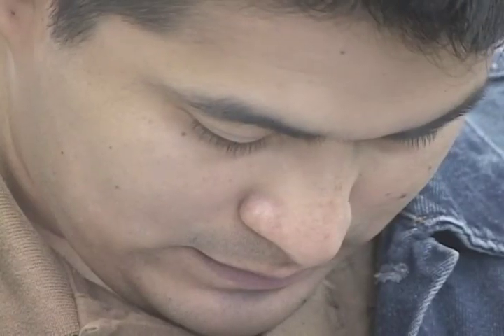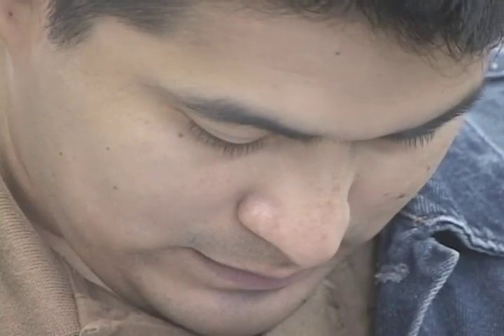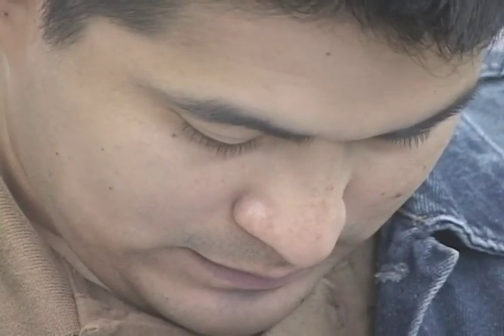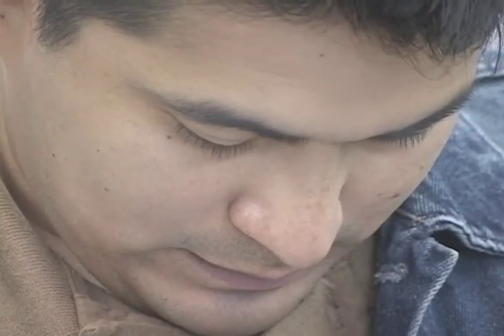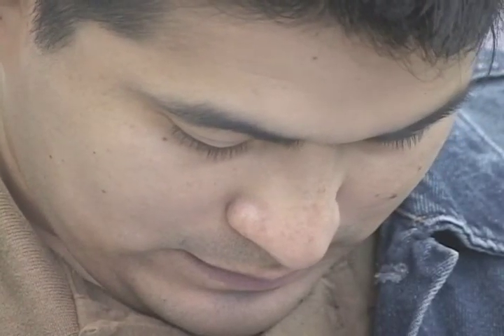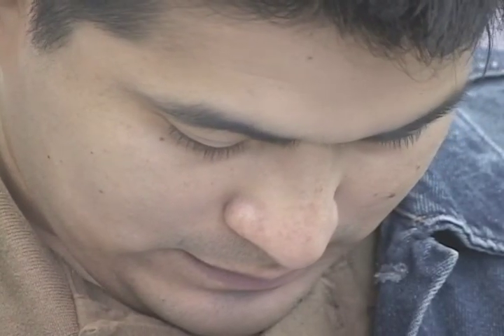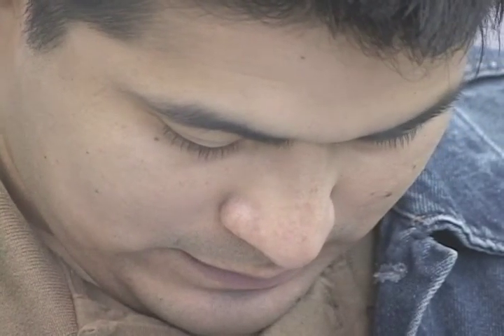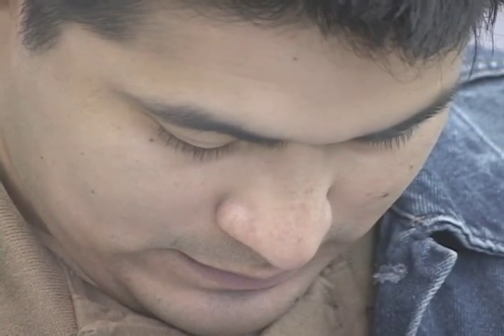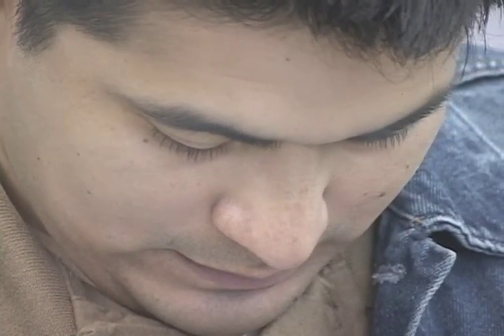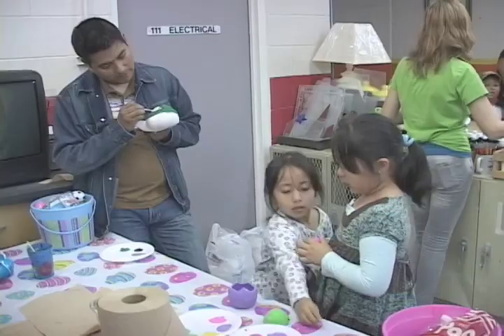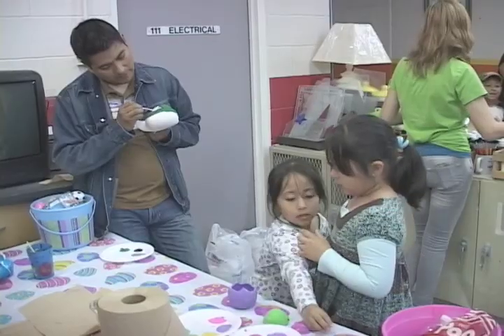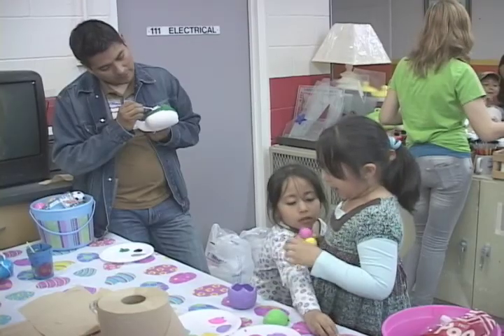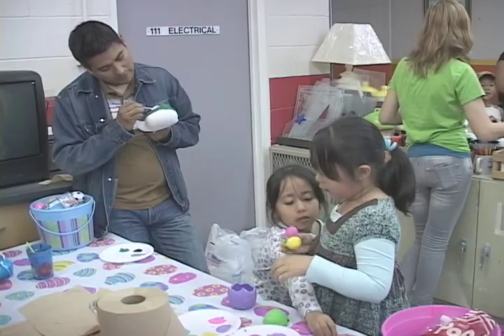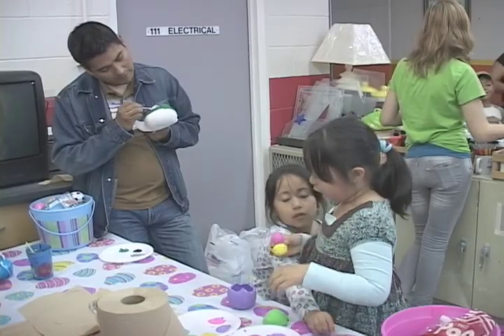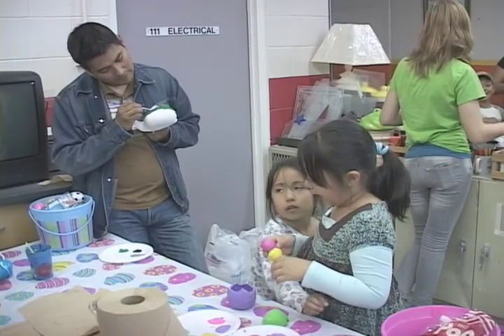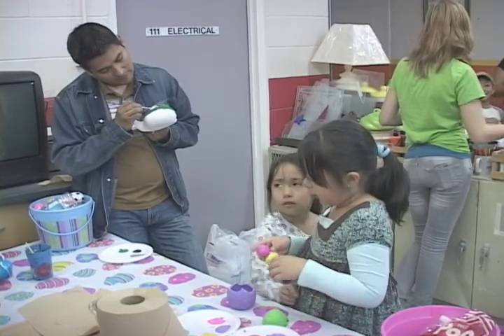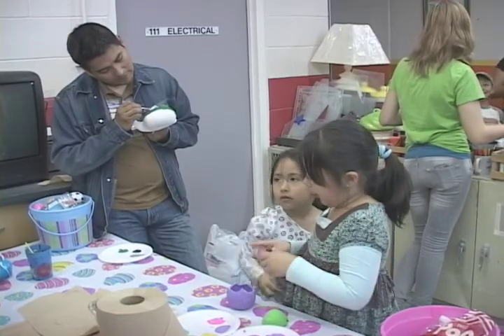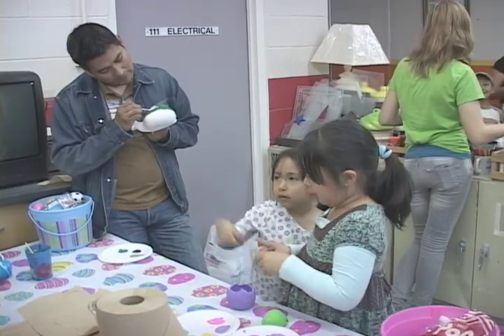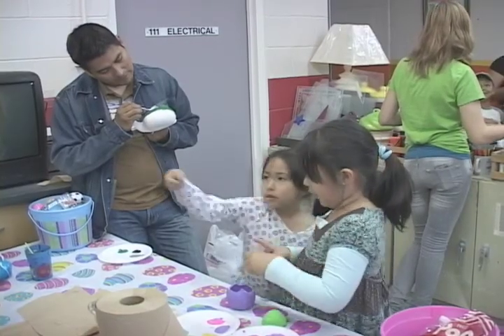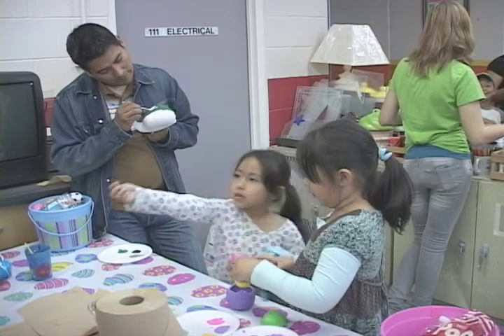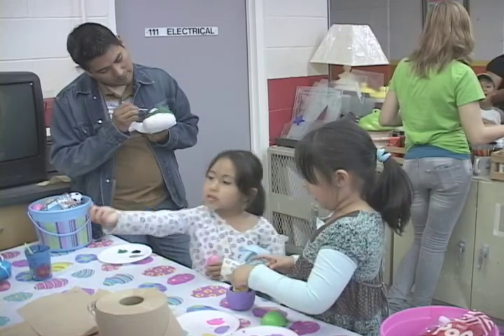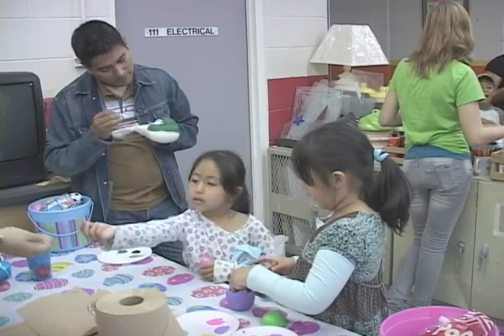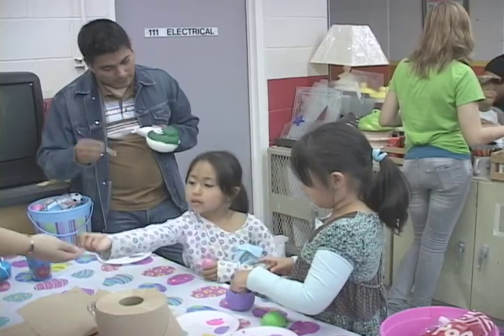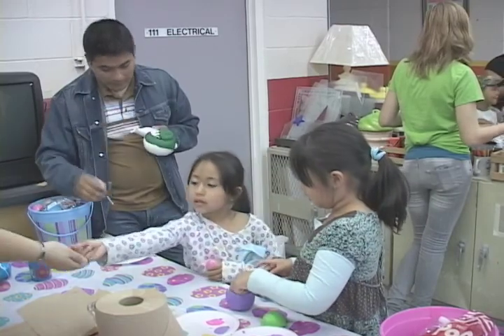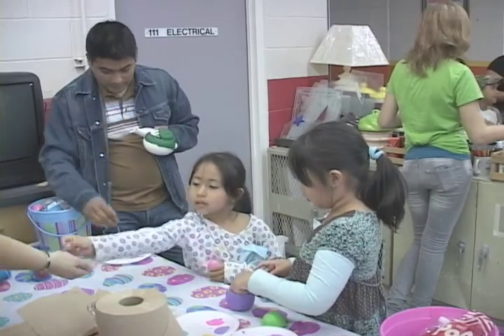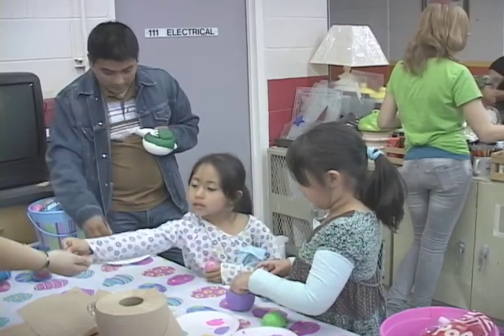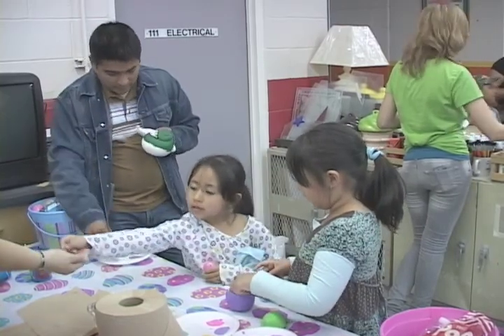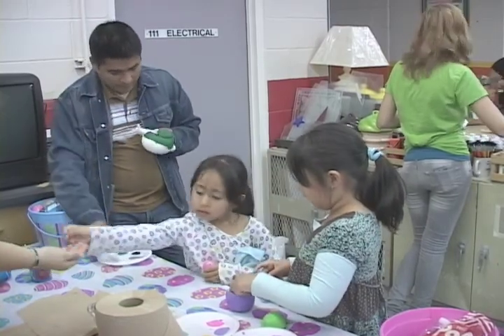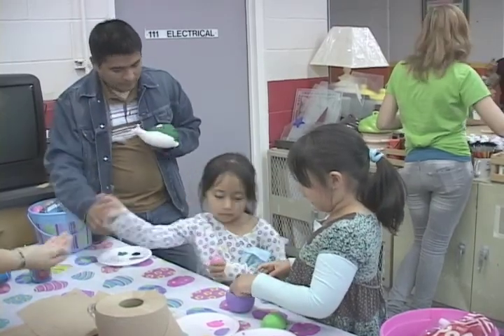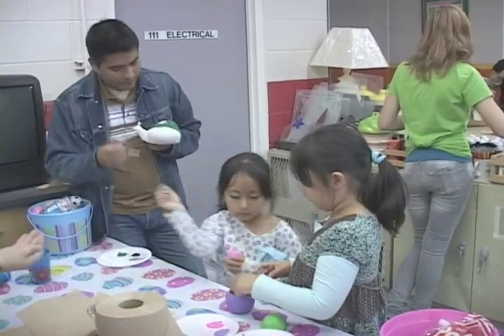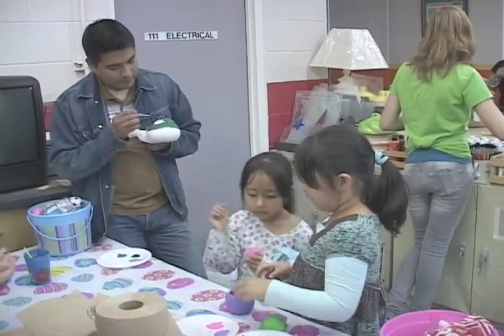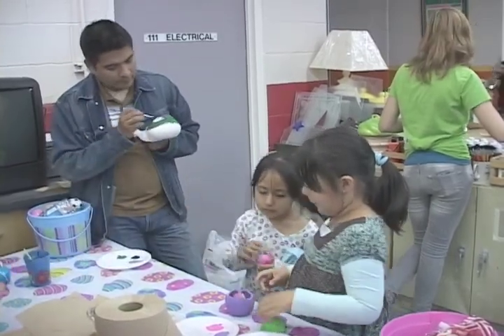Meantime, the kids — well, most of them were kids — were busy in ceramics painting their own Easter show pieces.